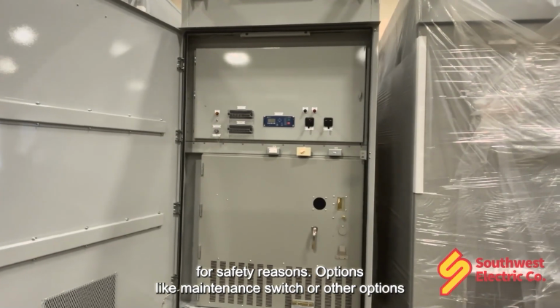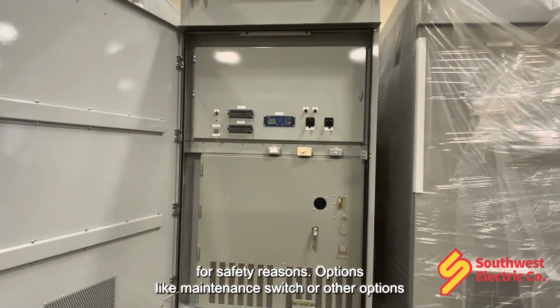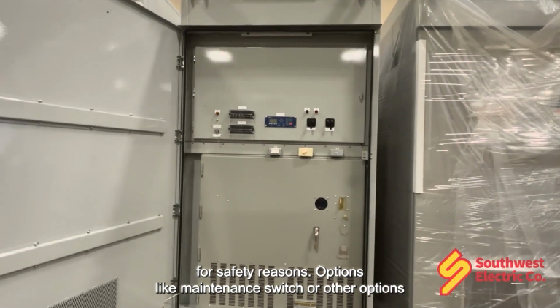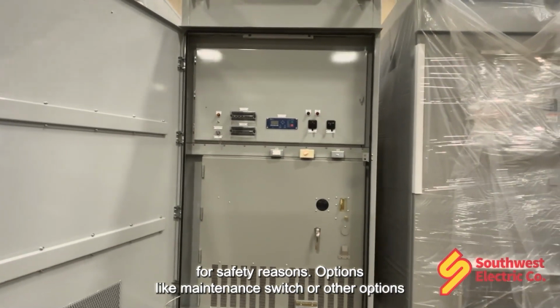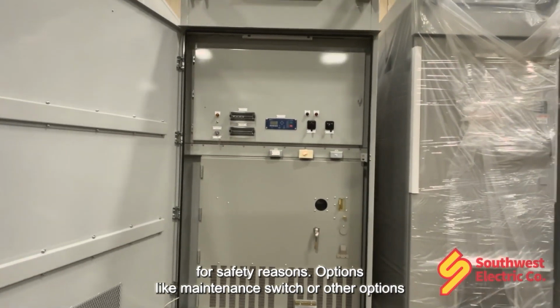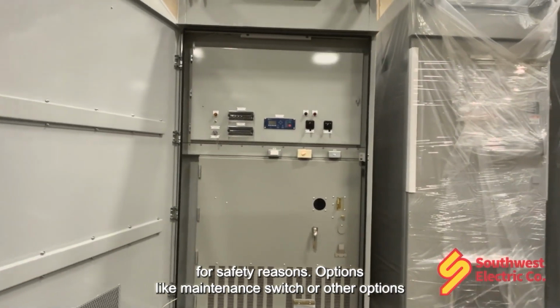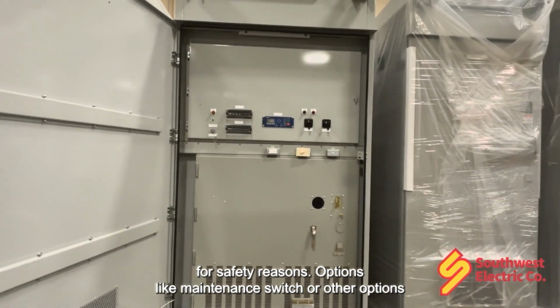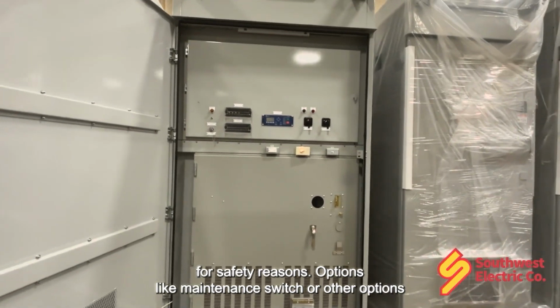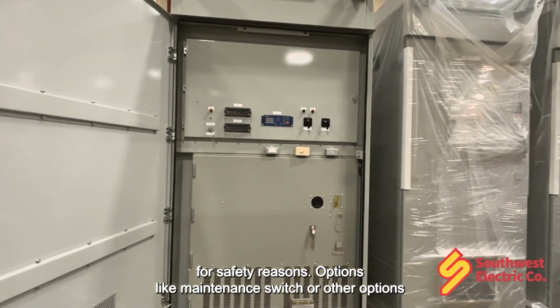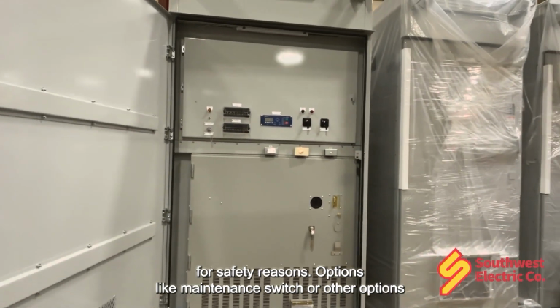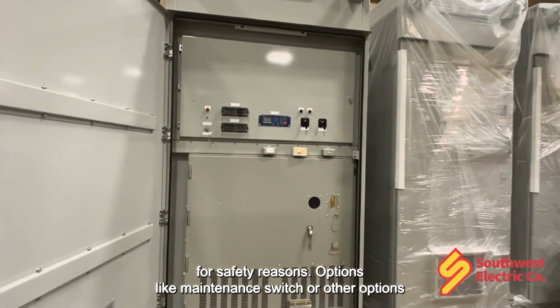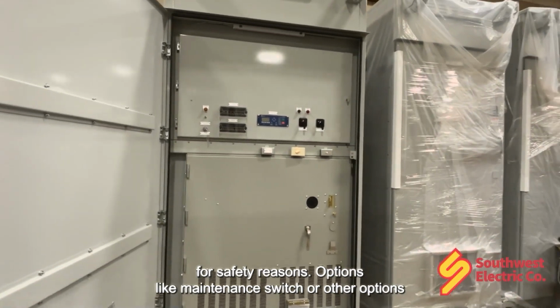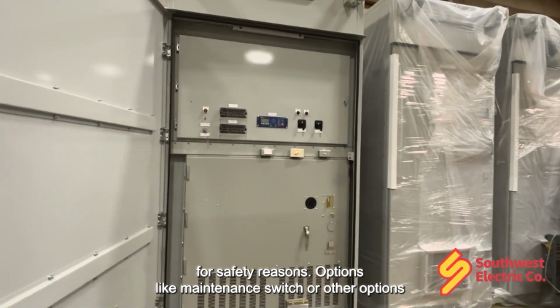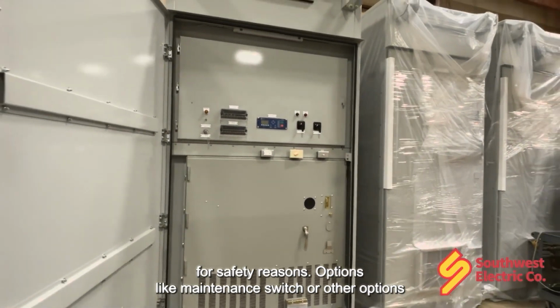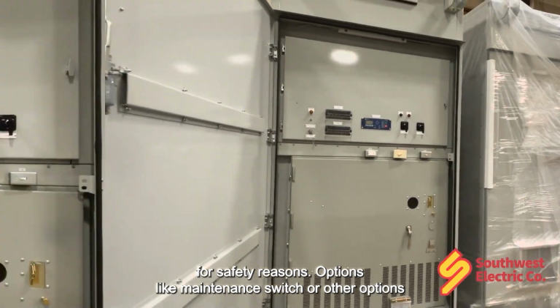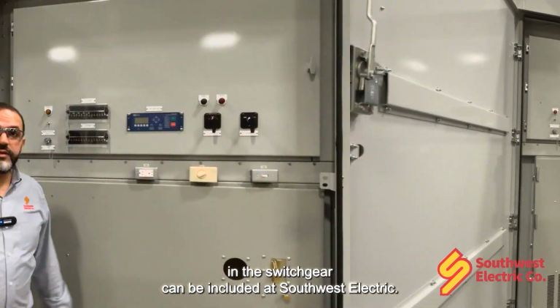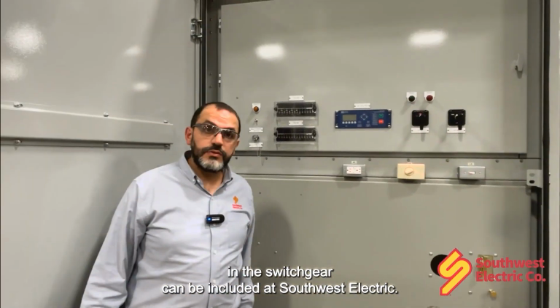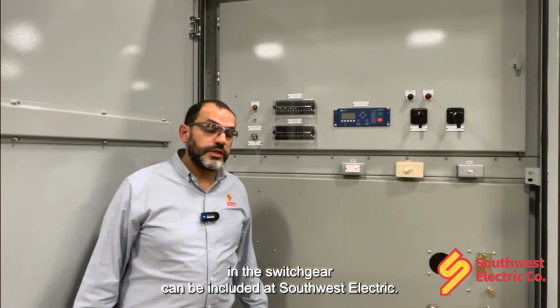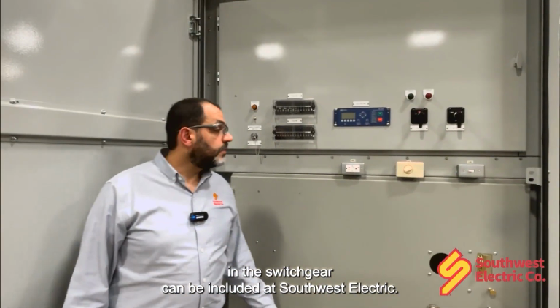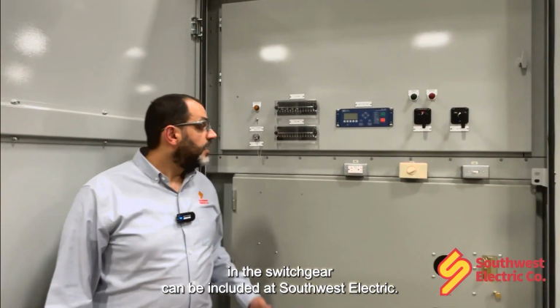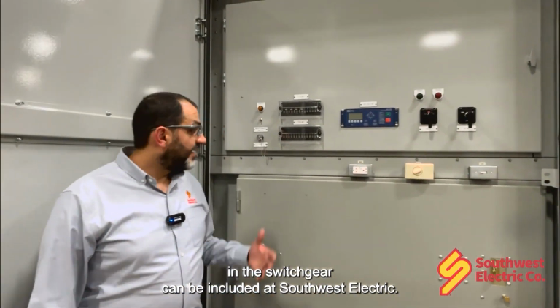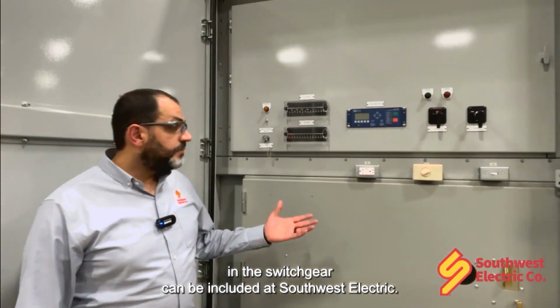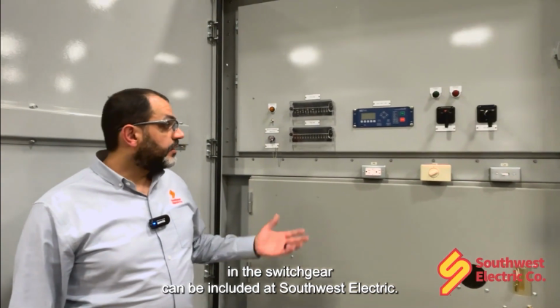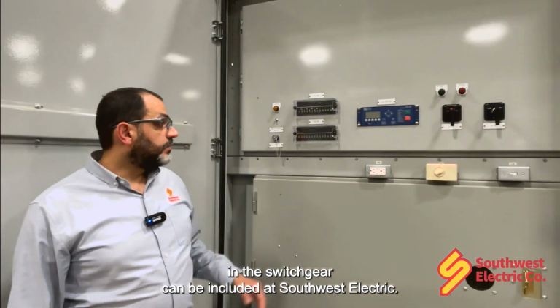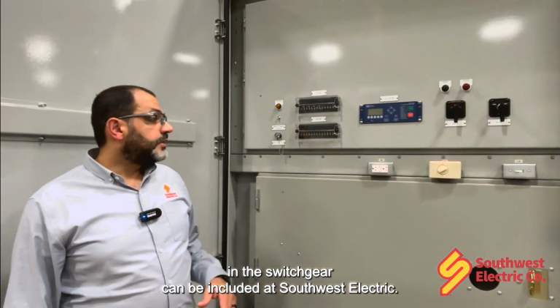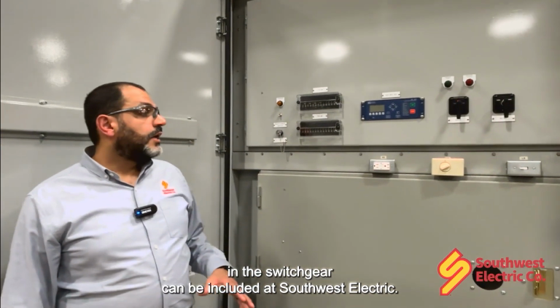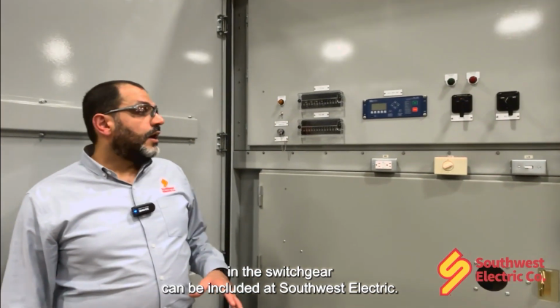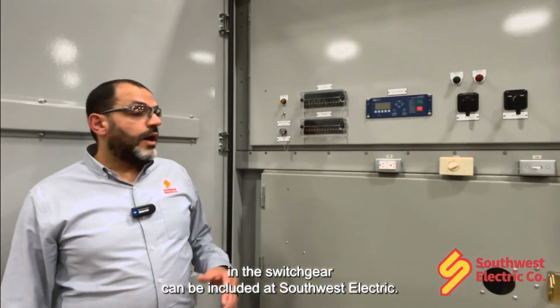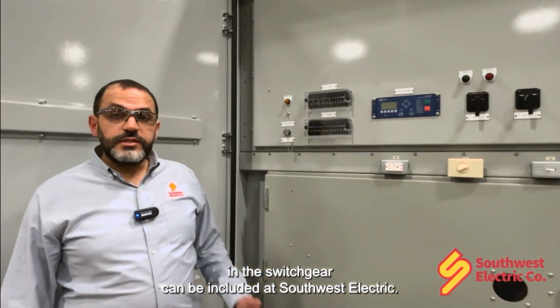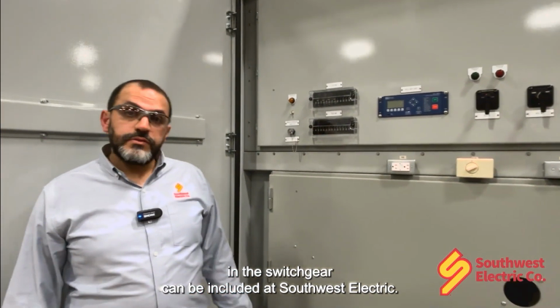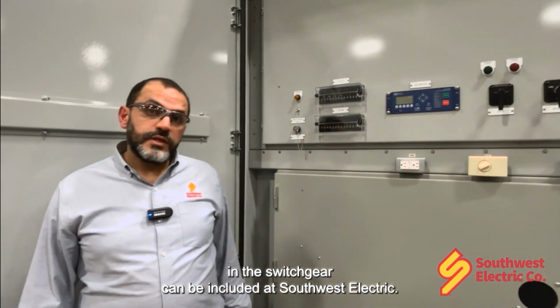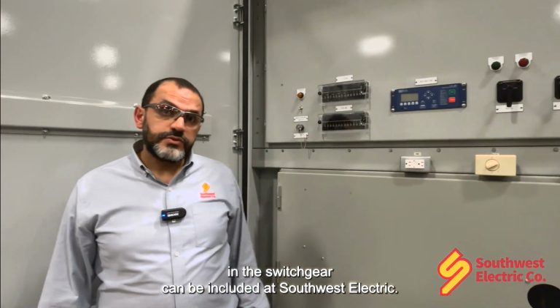Options like a maintenance switch or other options in the switchgear can be included at Southwest Electric. We can design your equipment tailored to your needs.